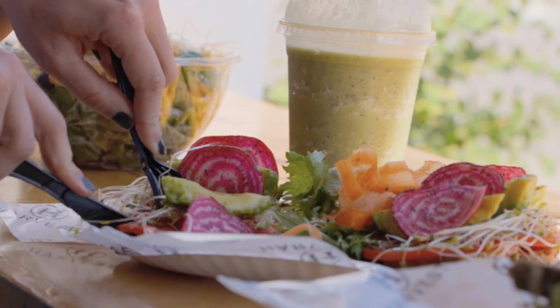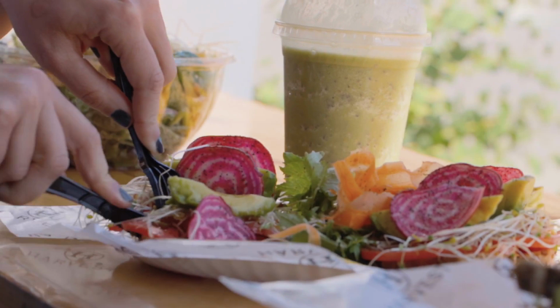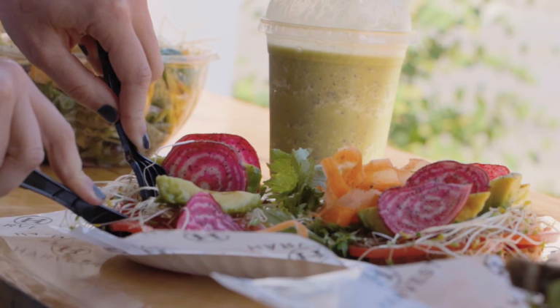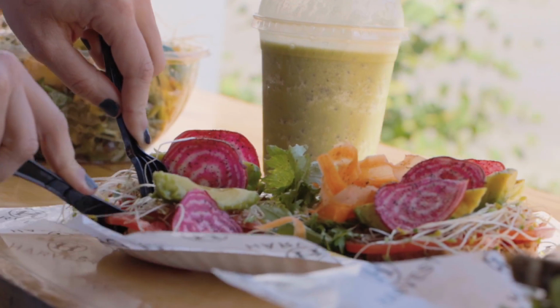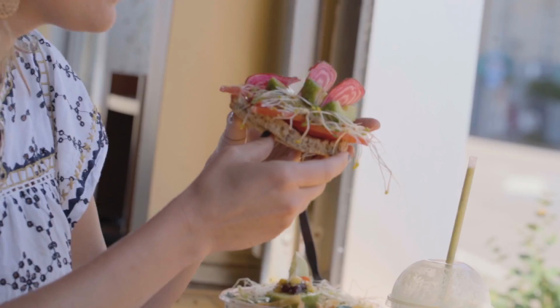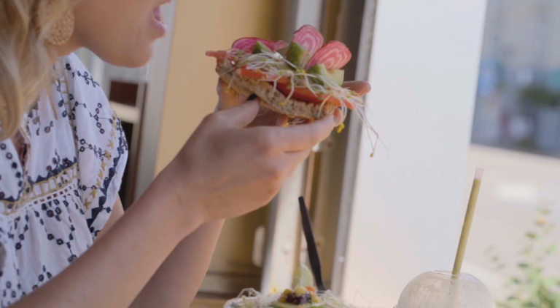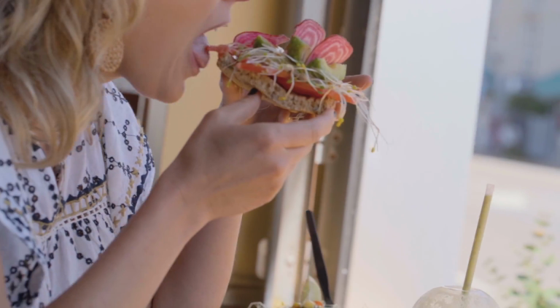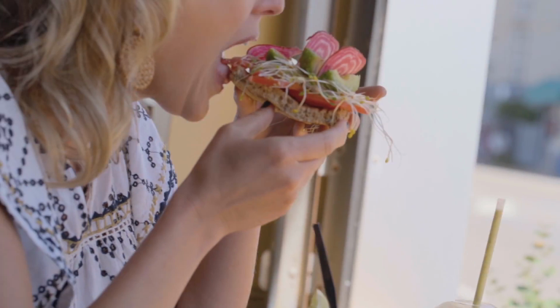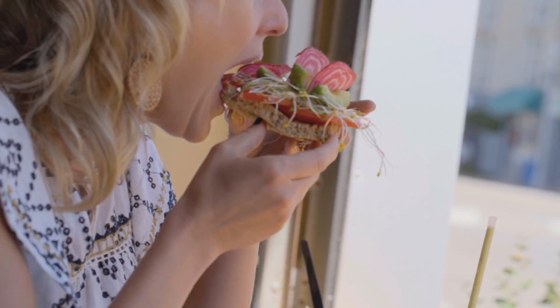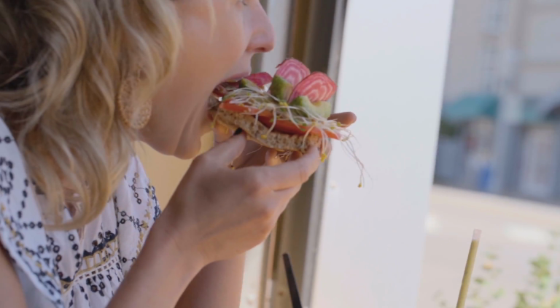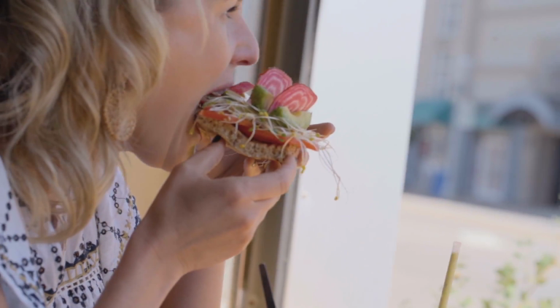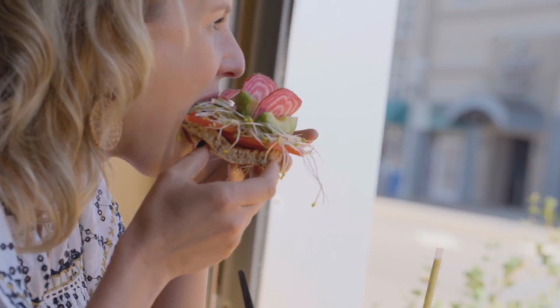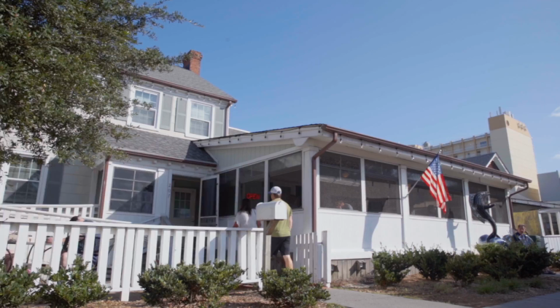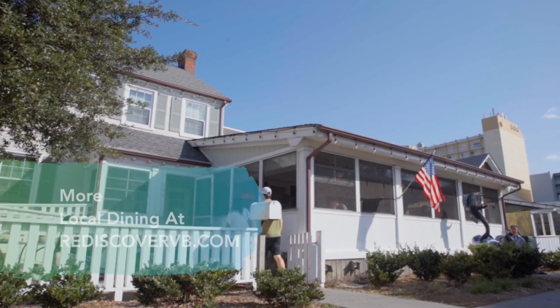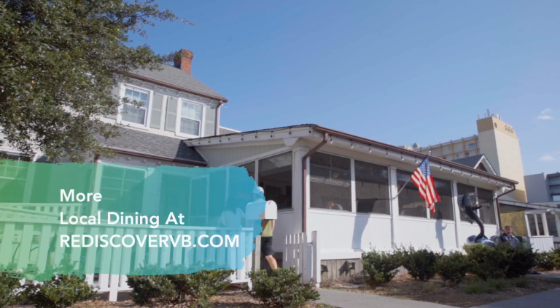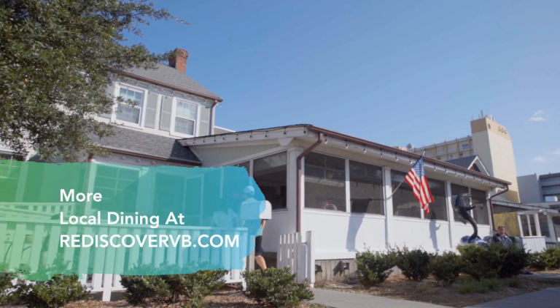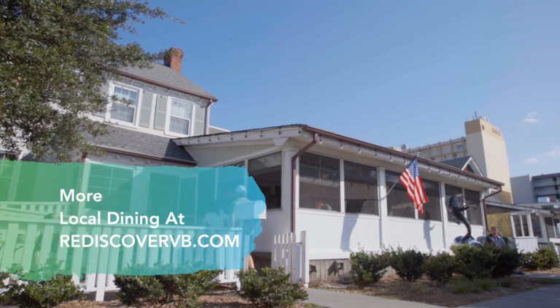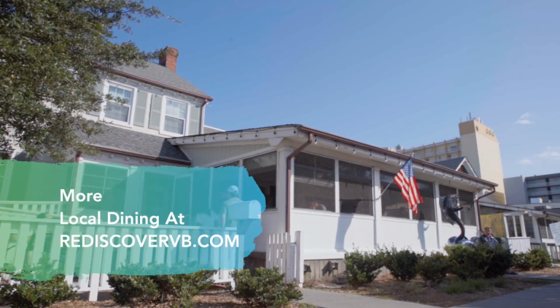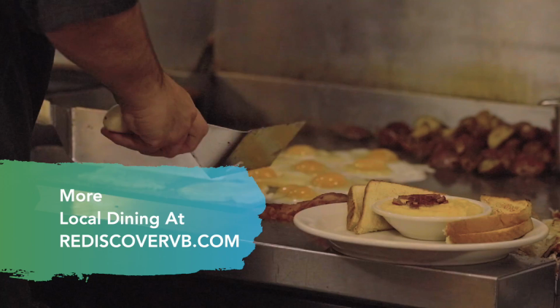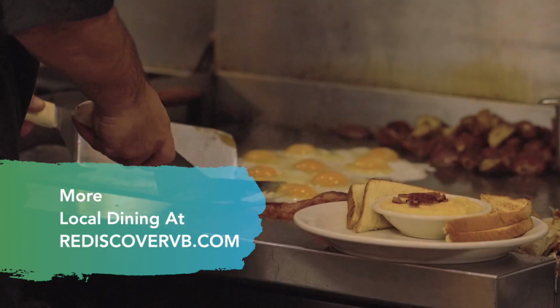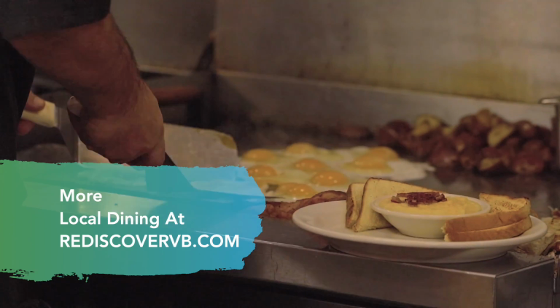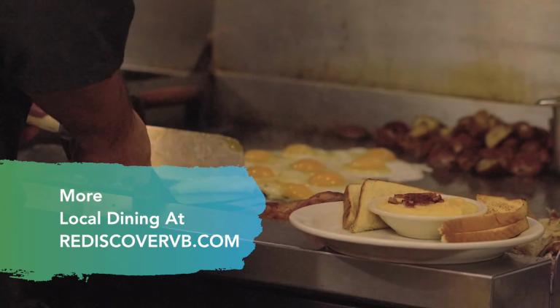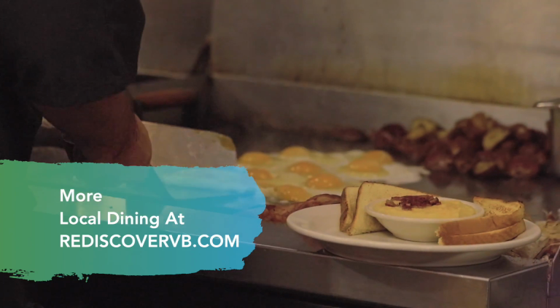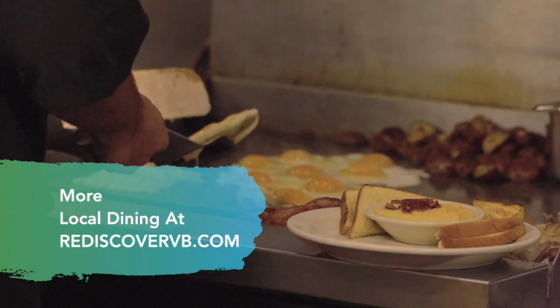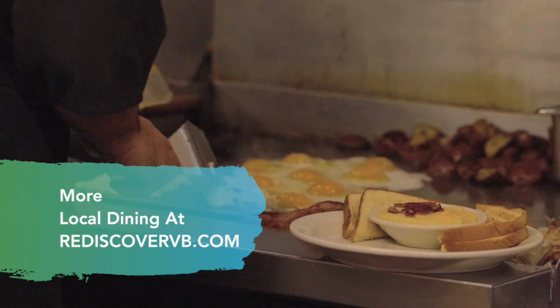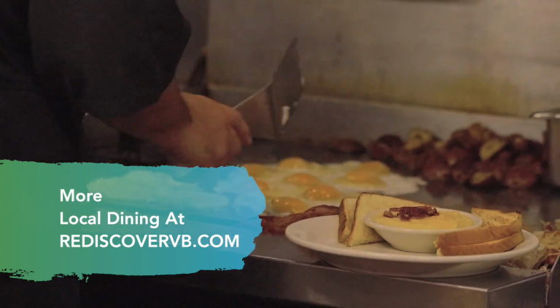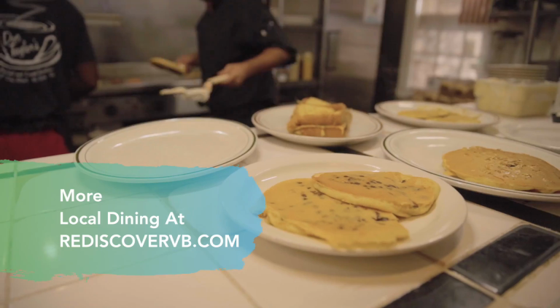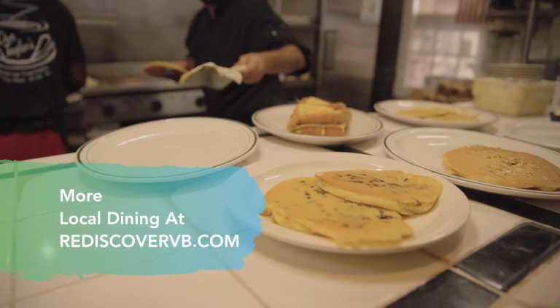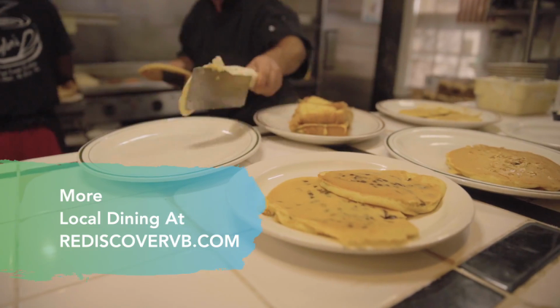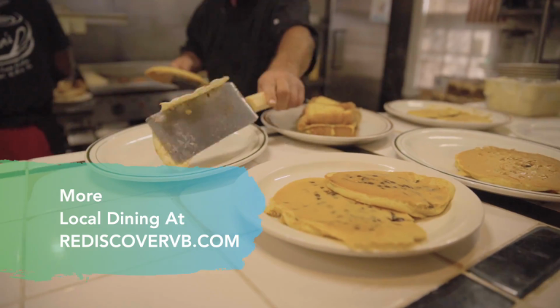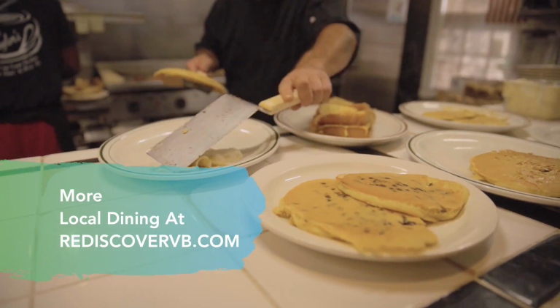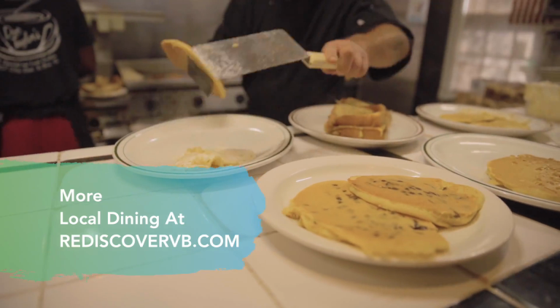Farm to beach, fresh food, home style cooking — Virginia Beach literally has you covered.